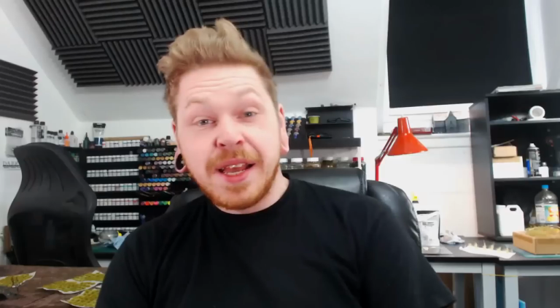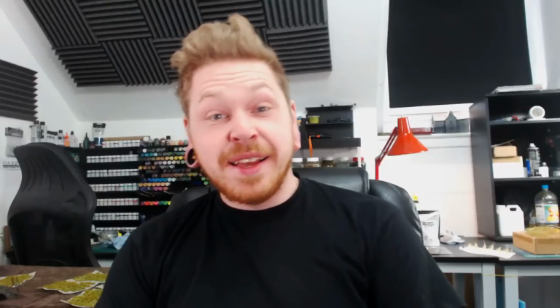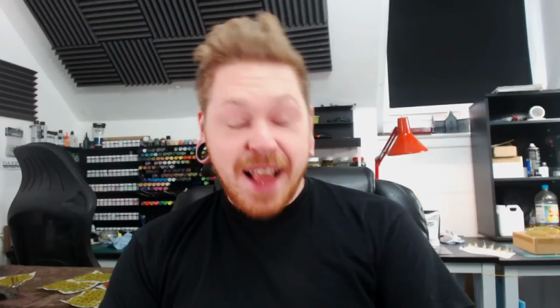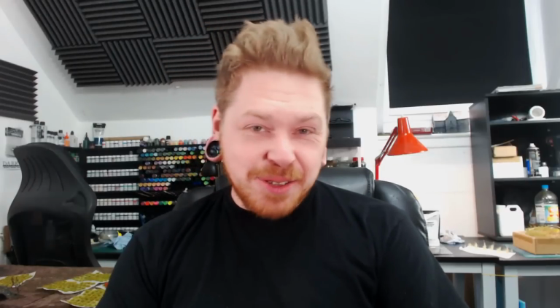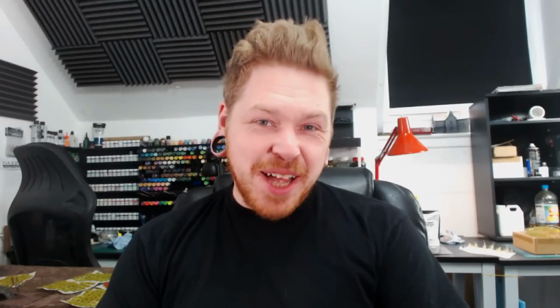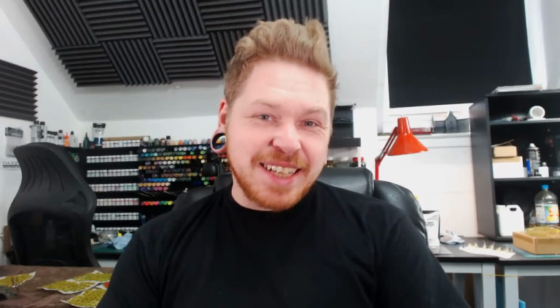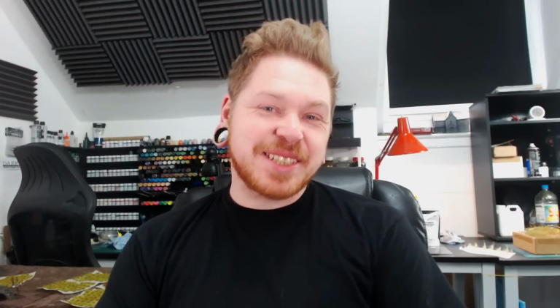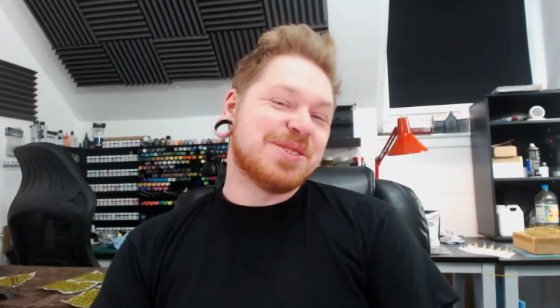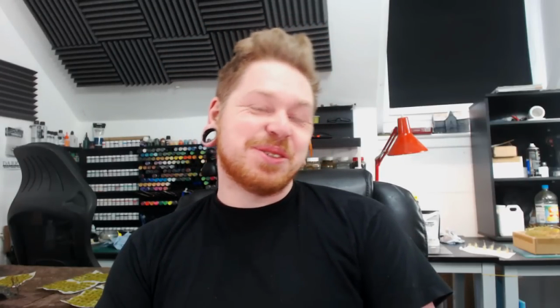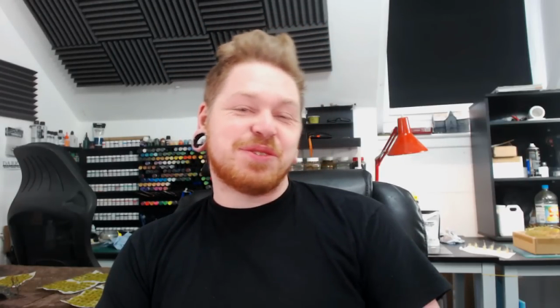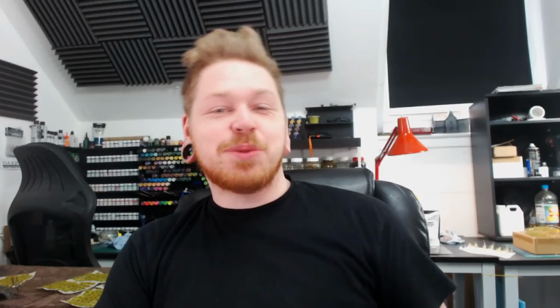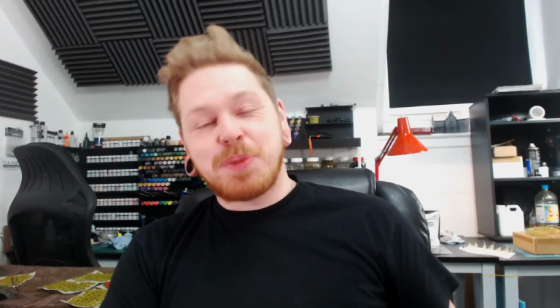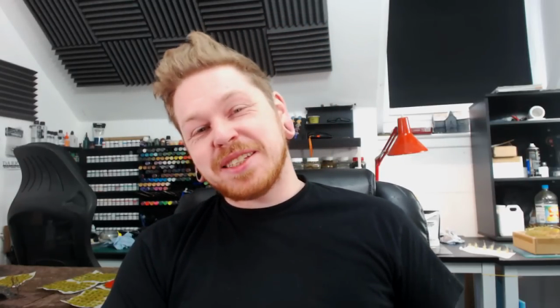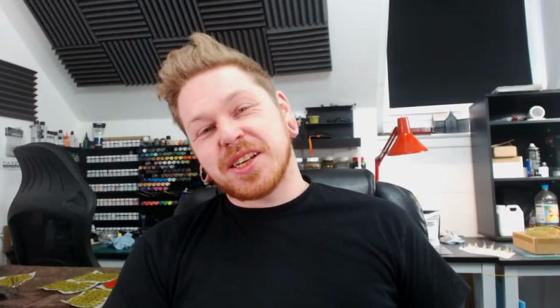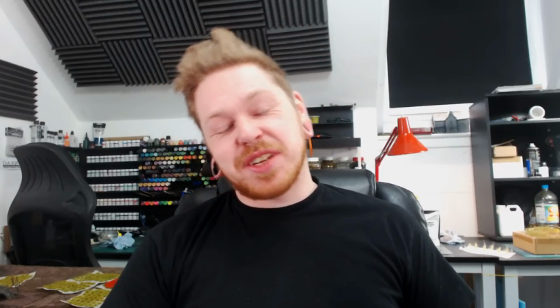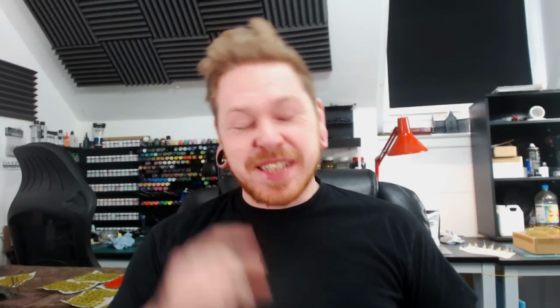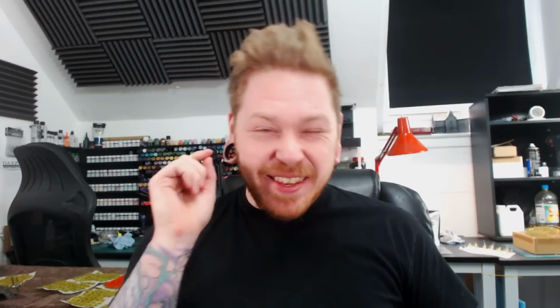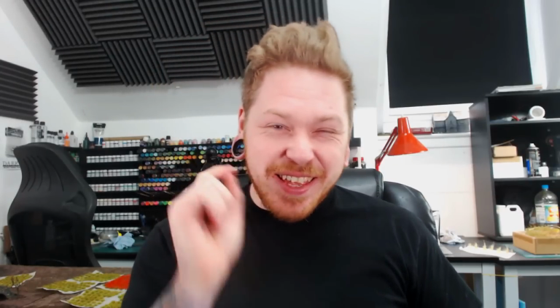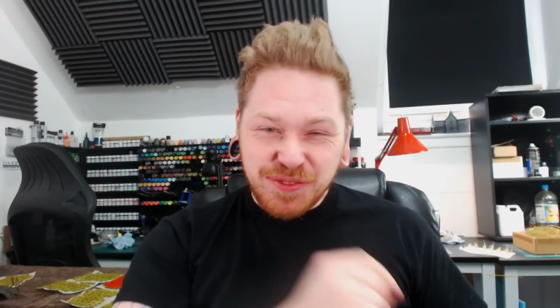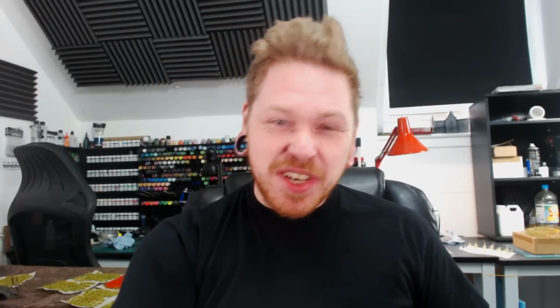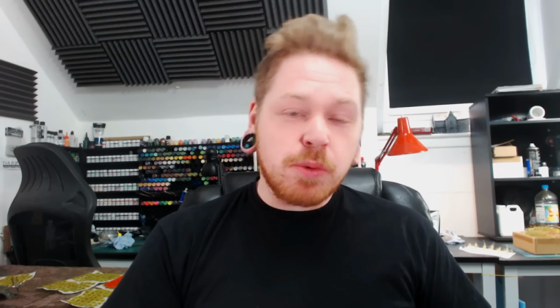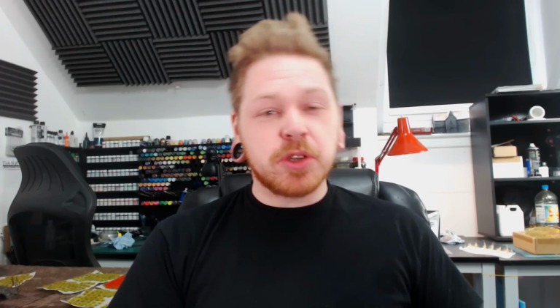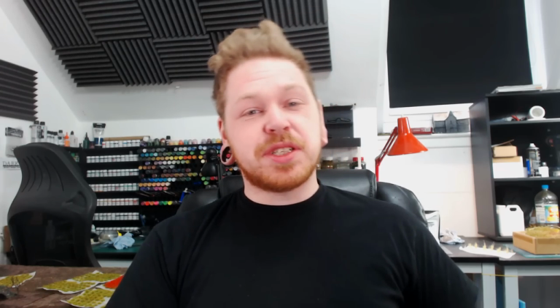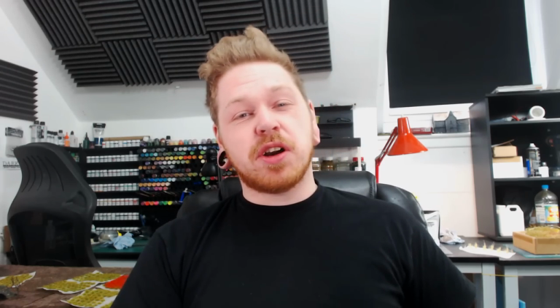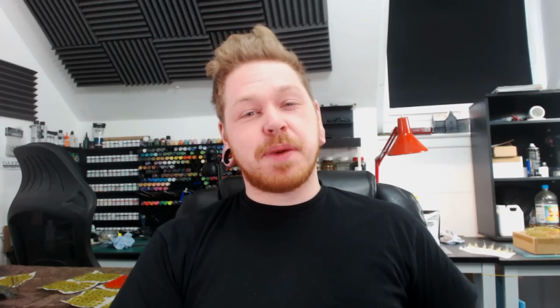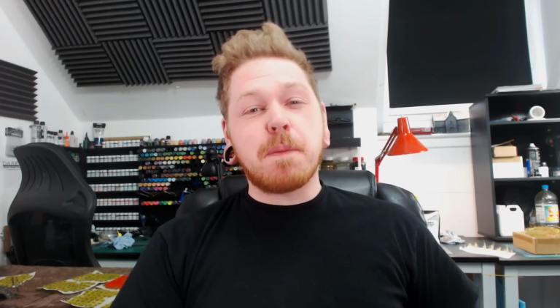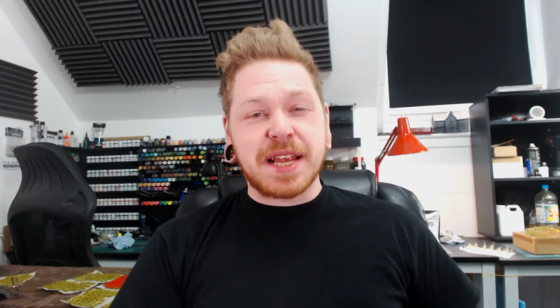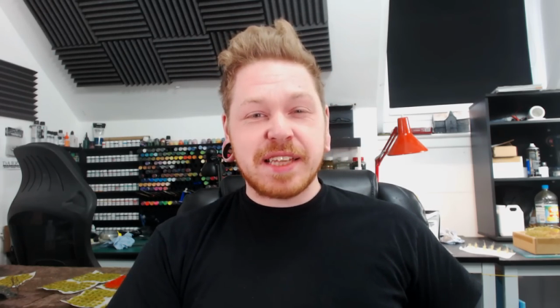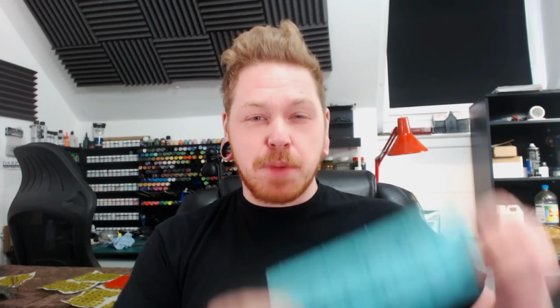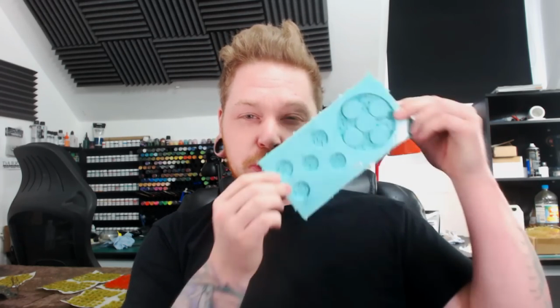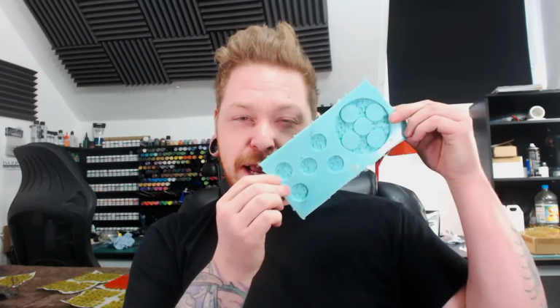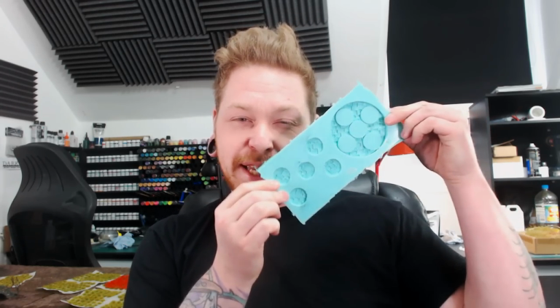Howdy guys, it's Luke at Luke's Affordable Paint Service. In this video we're going to be talking about basic mould making.